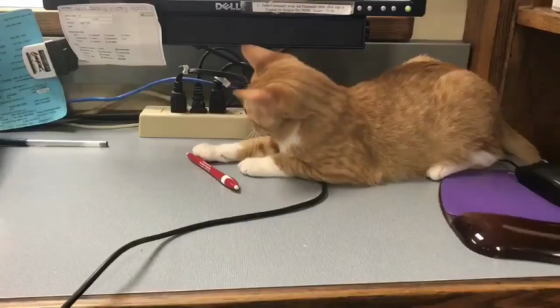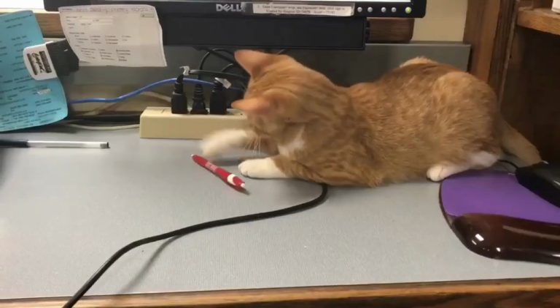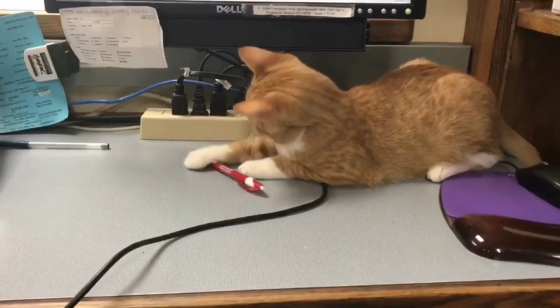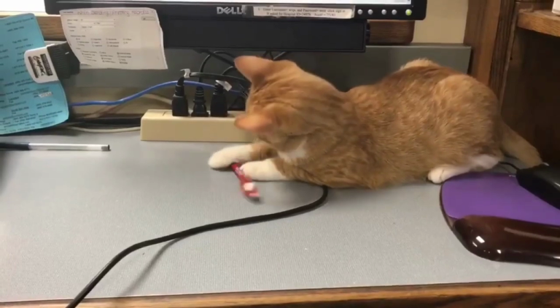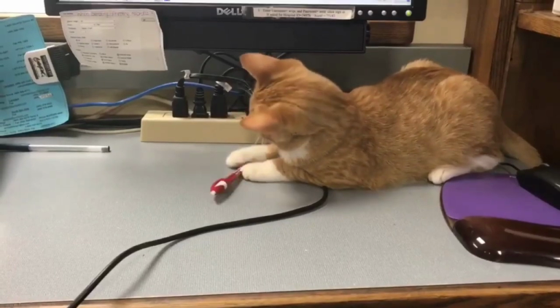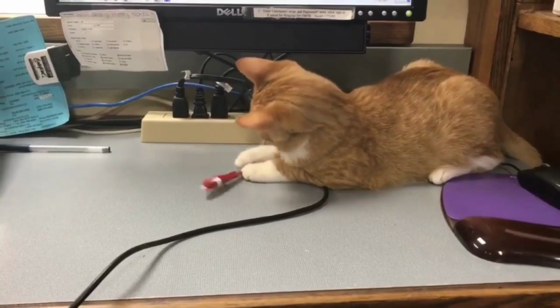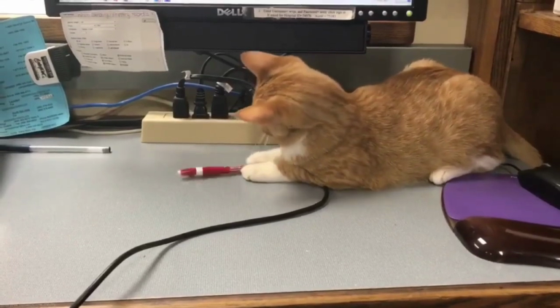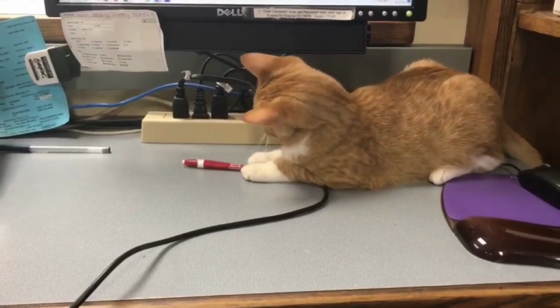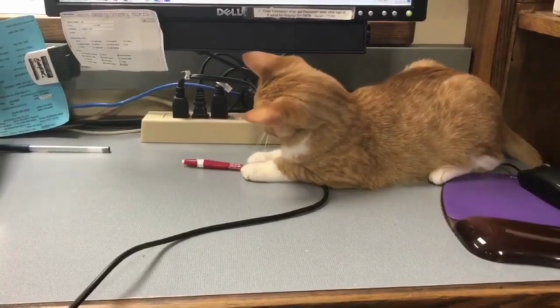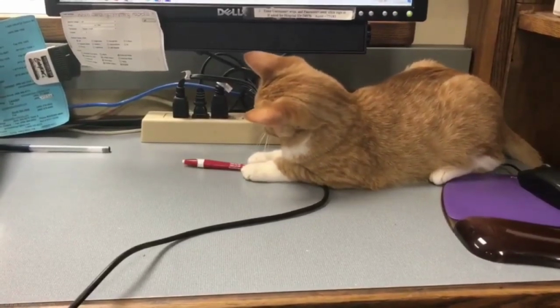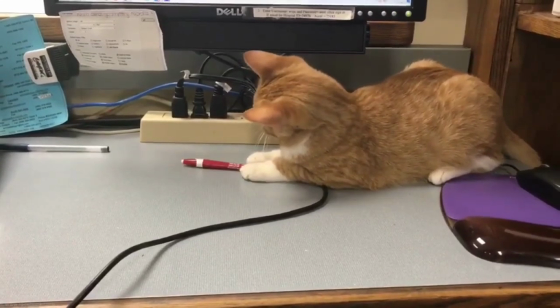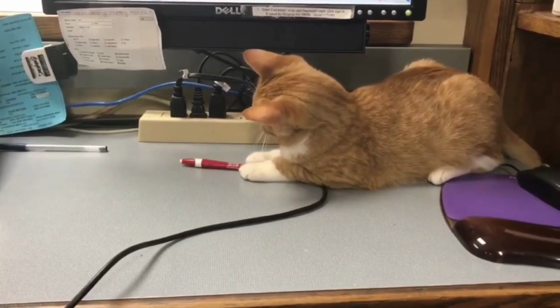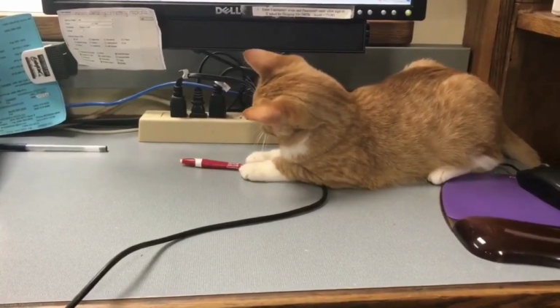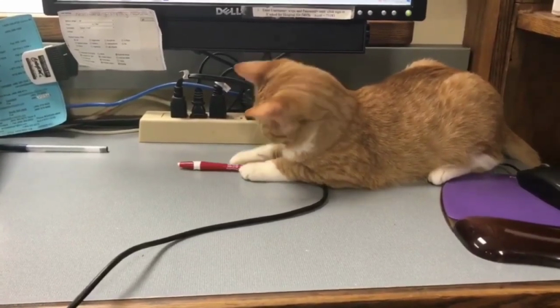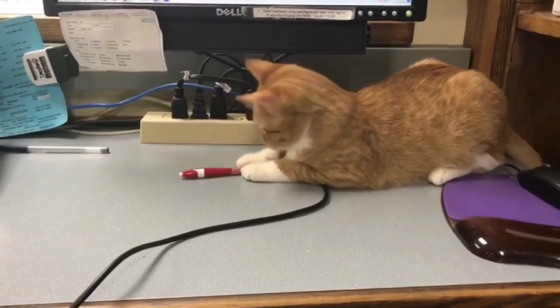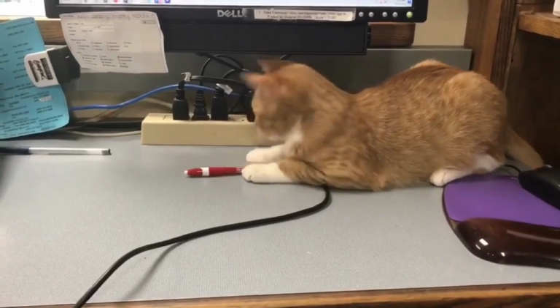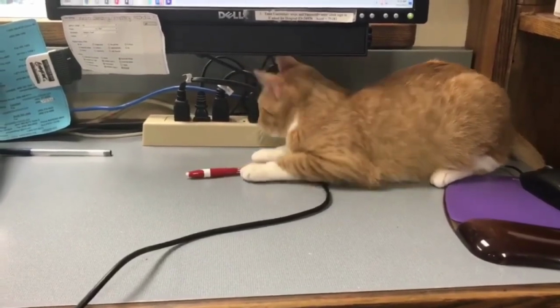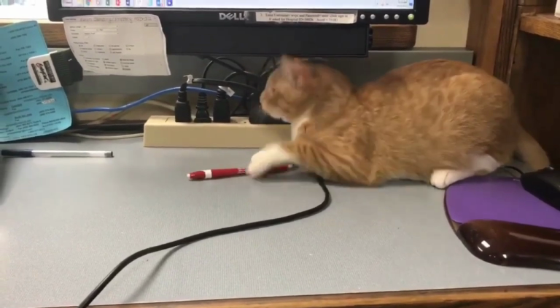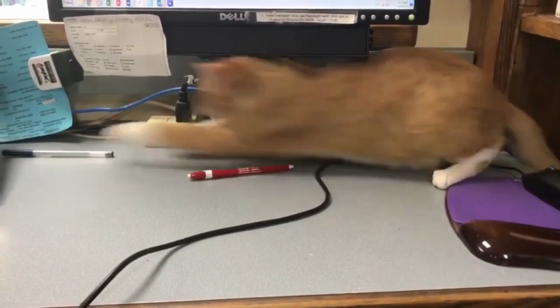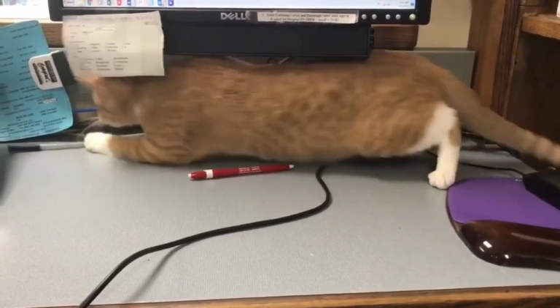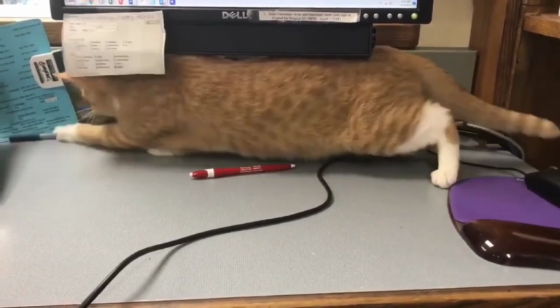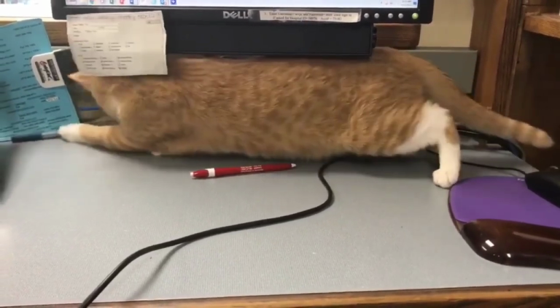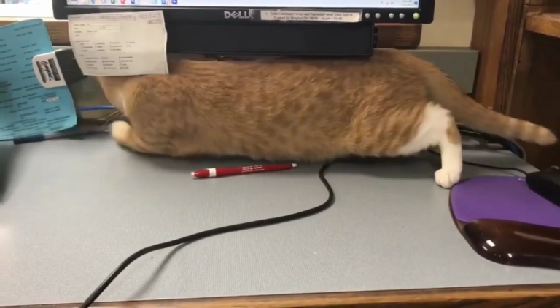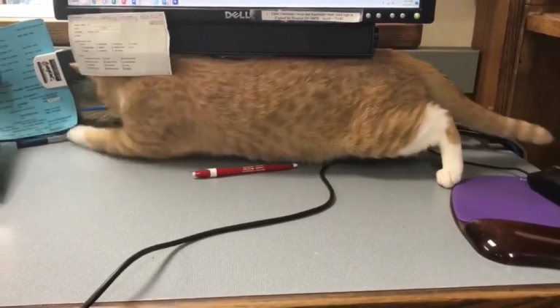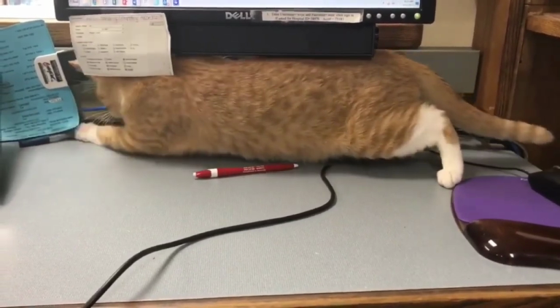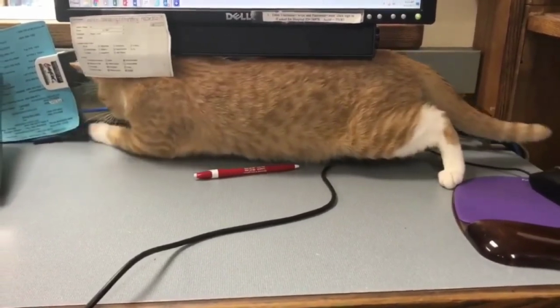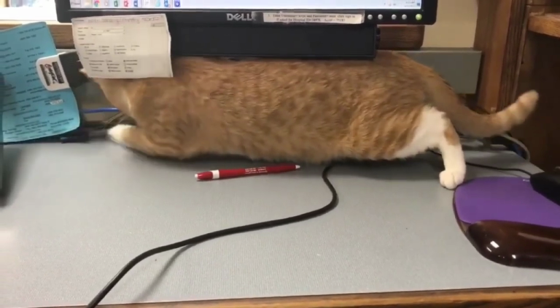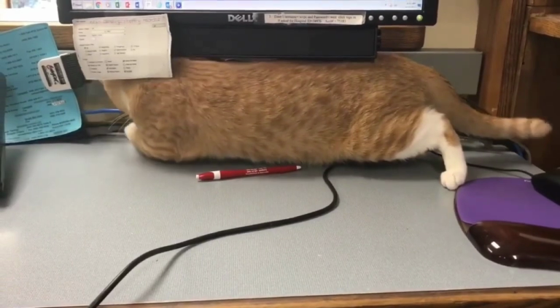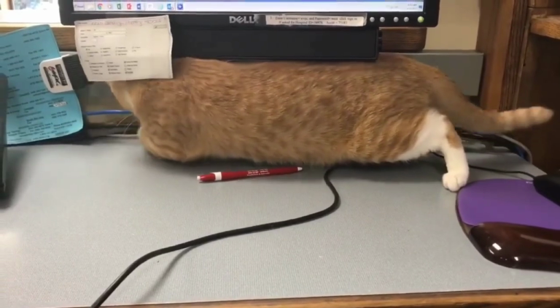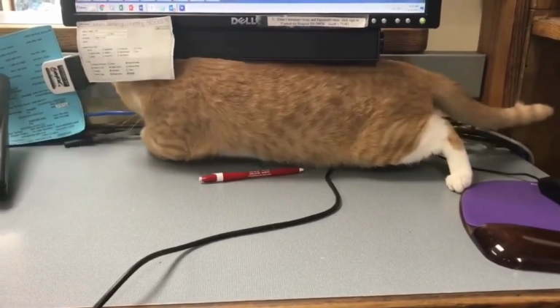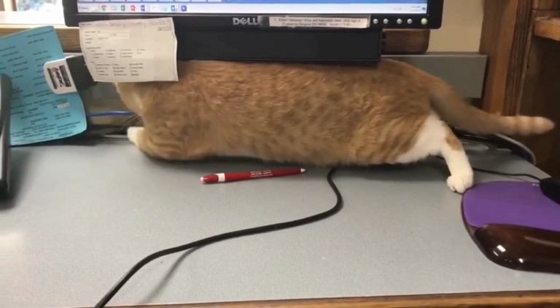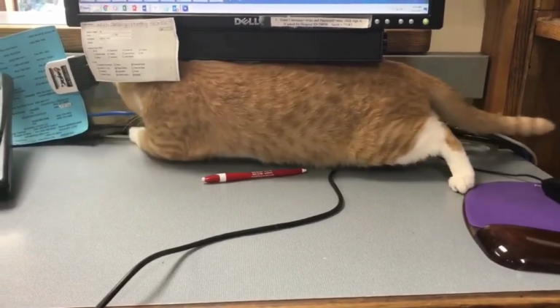This beautiful kitten is named Adi and is working as a receptionist today. If you would like to come by and meet him...